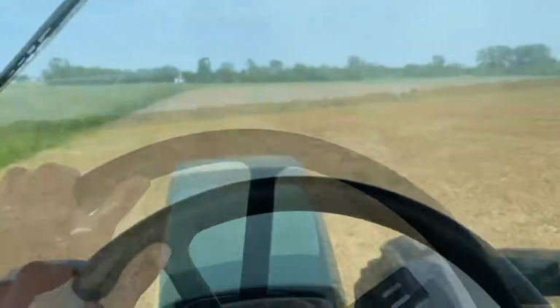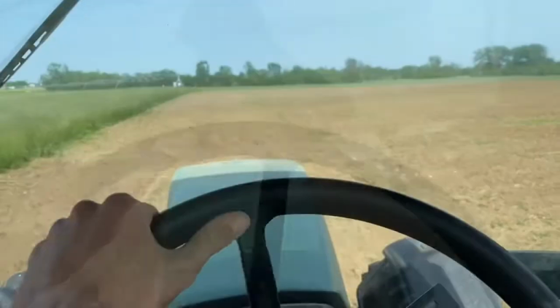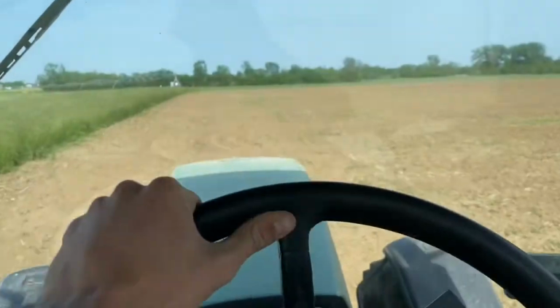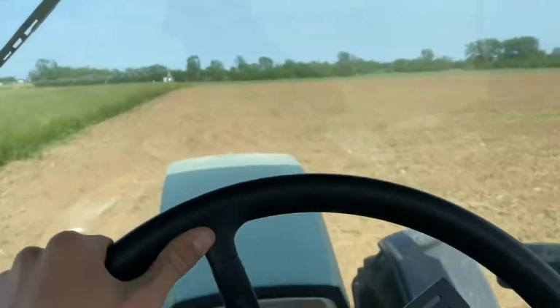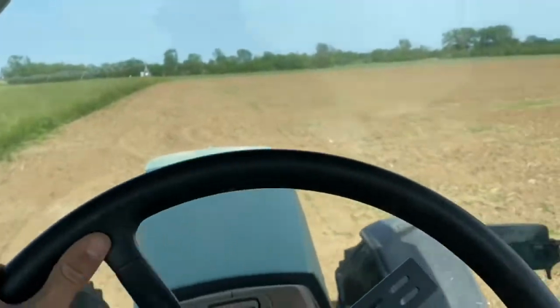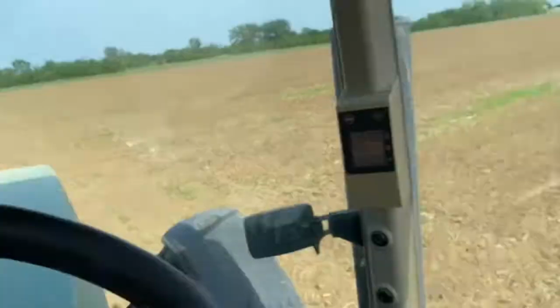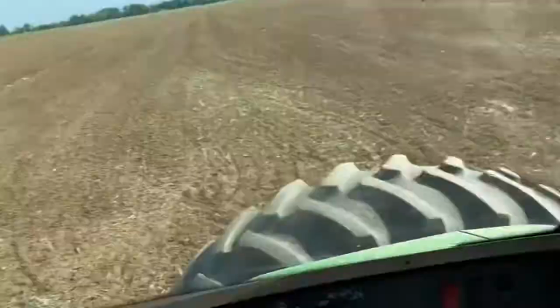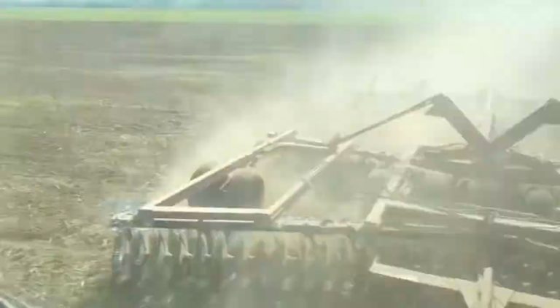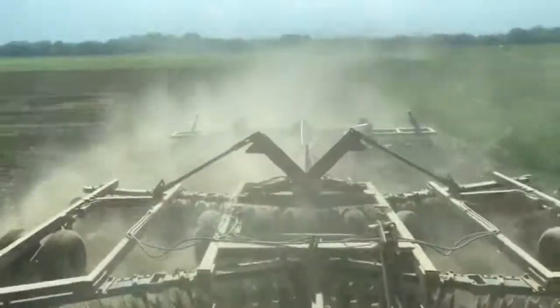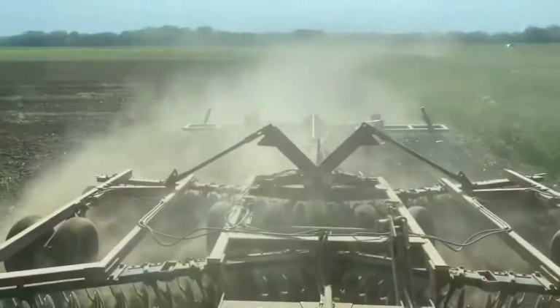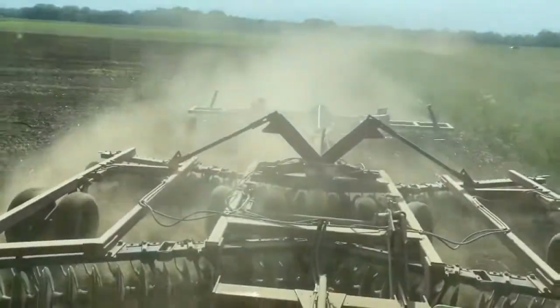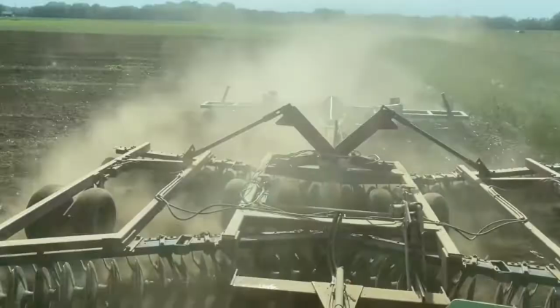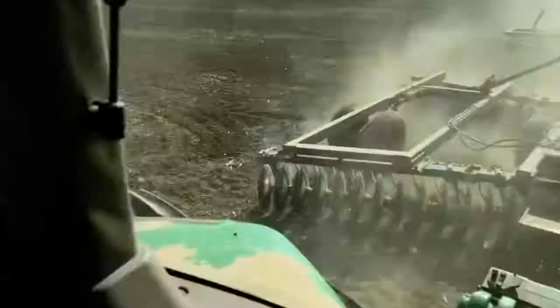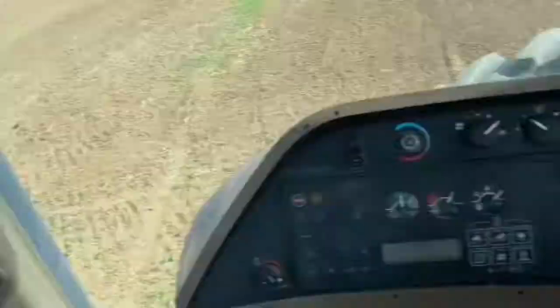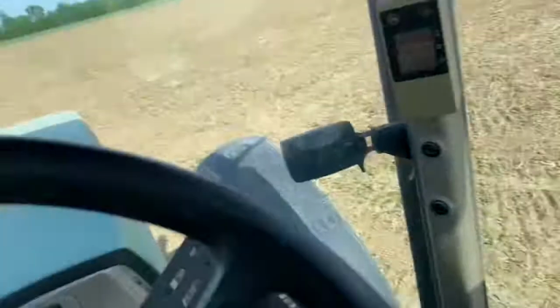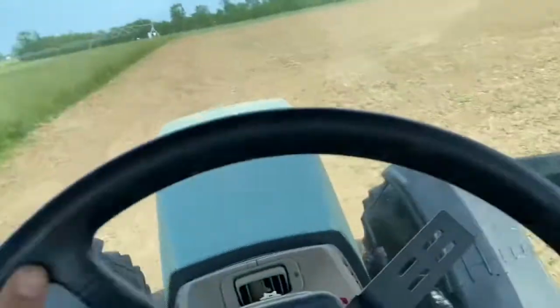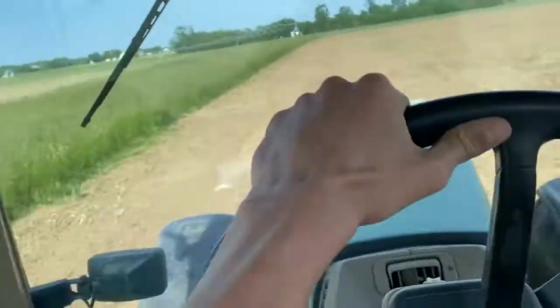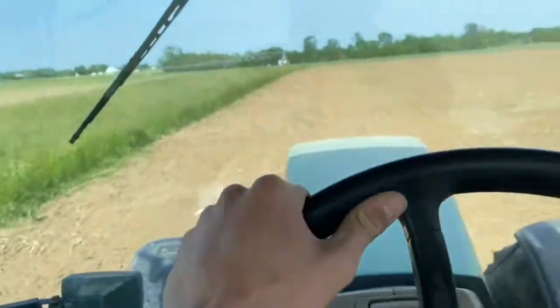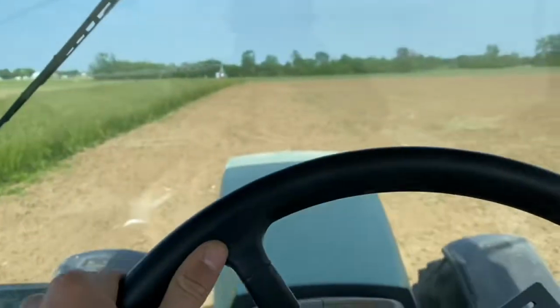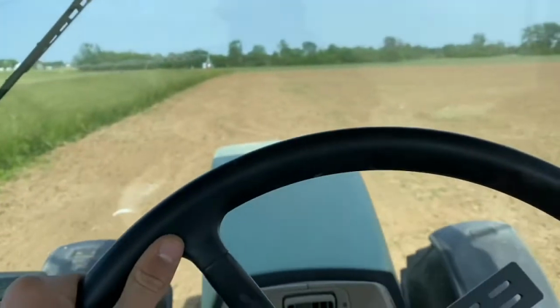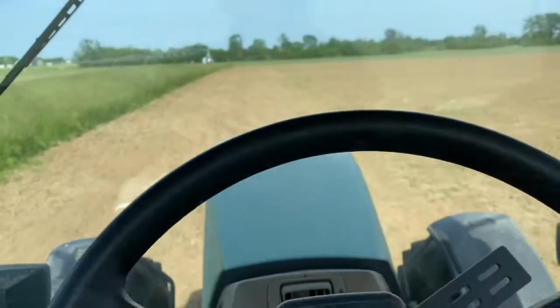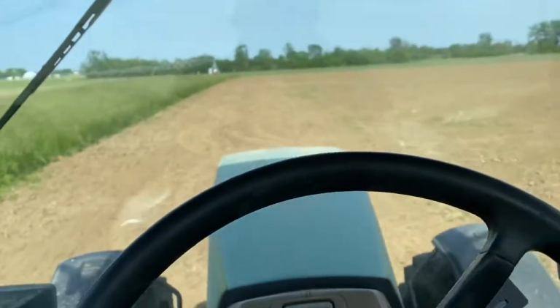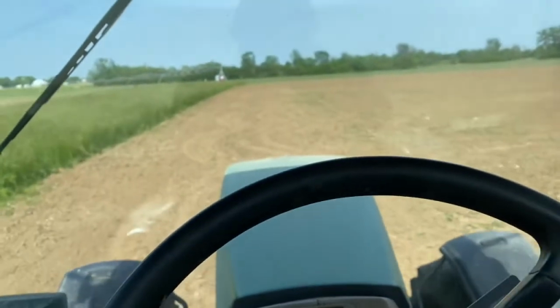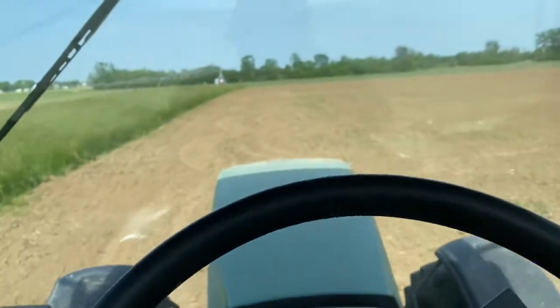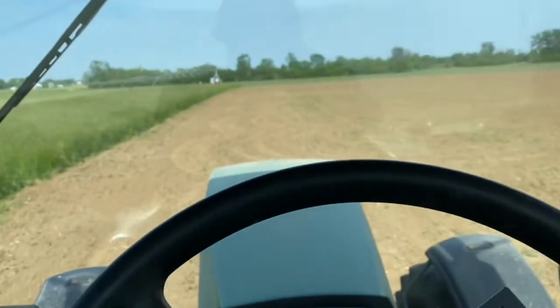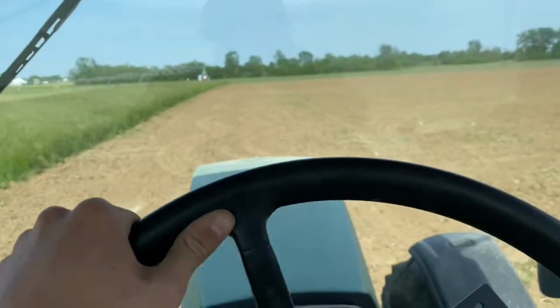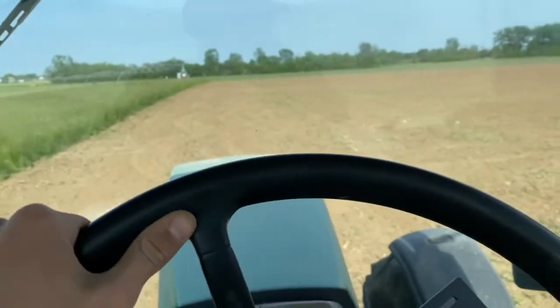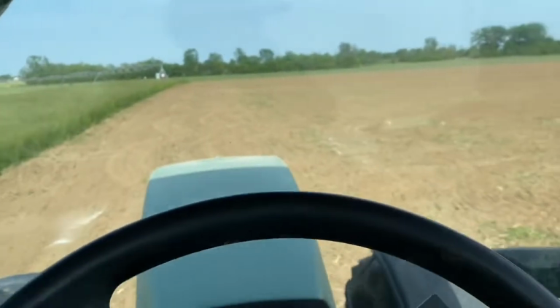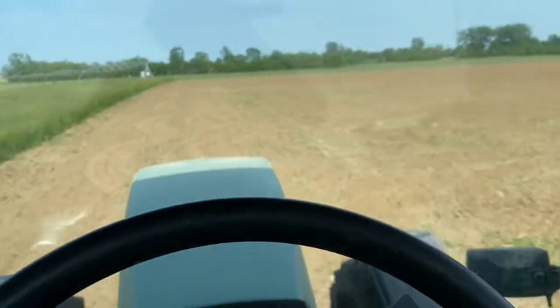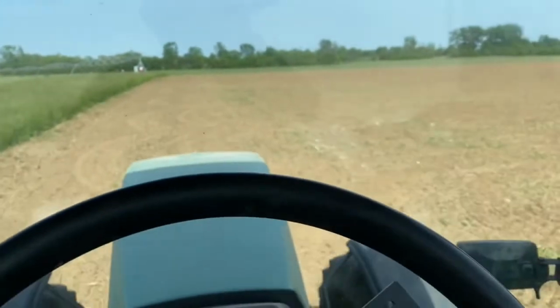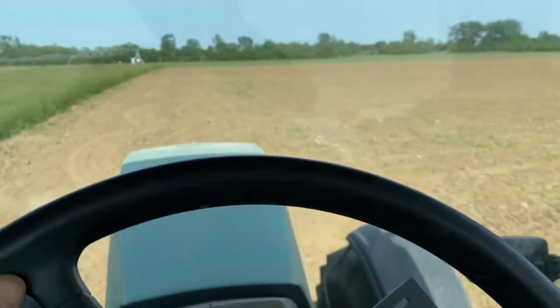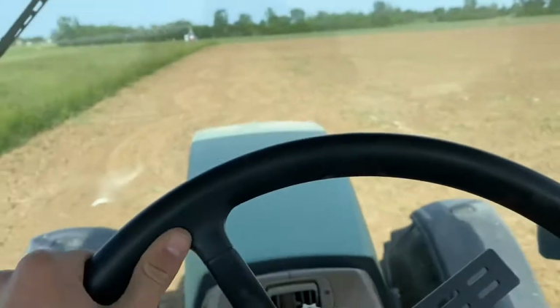We're almost done doing the end rows now. Very dusty. Hitting a little bit of a situation with the crumbler — I'll insert some pictures here.